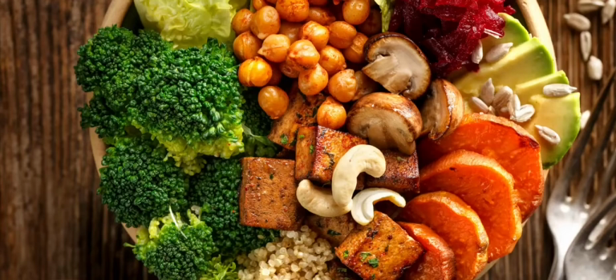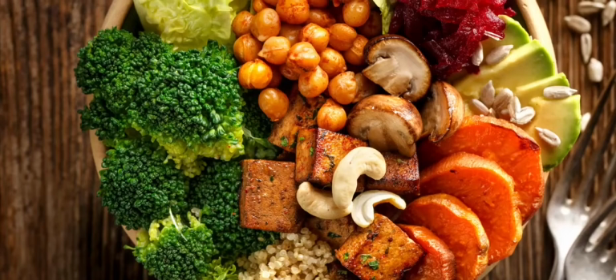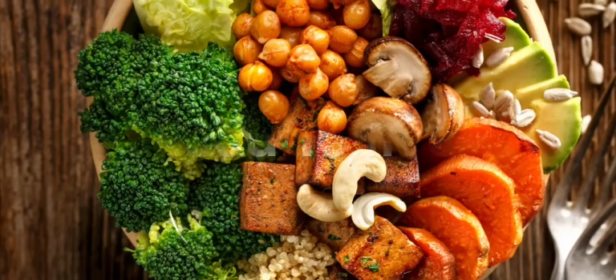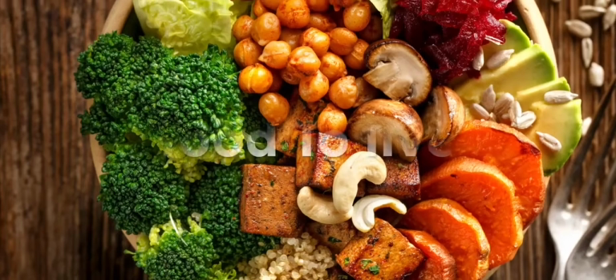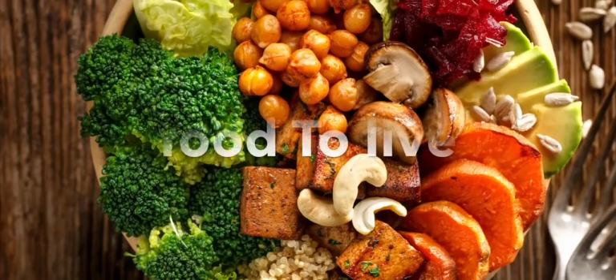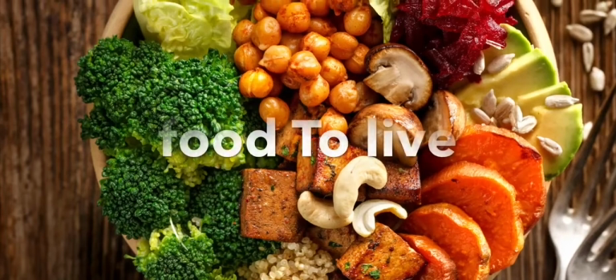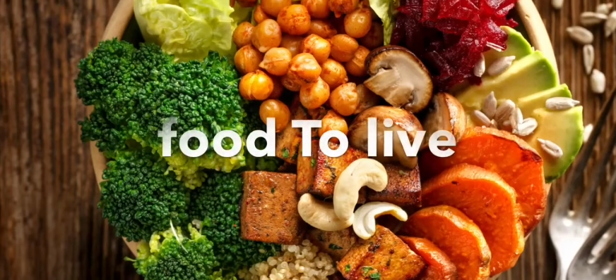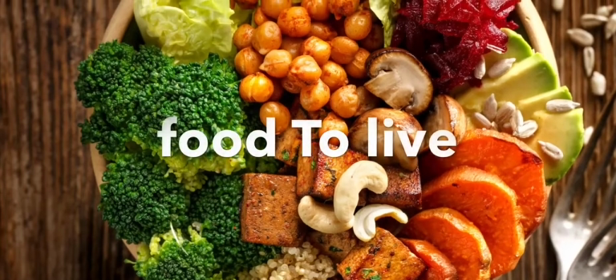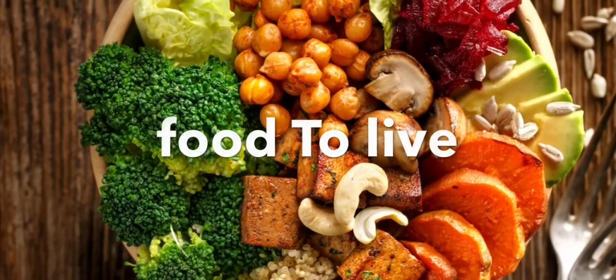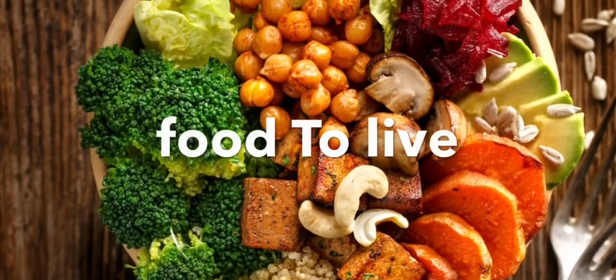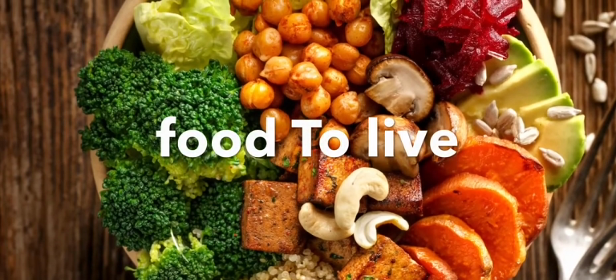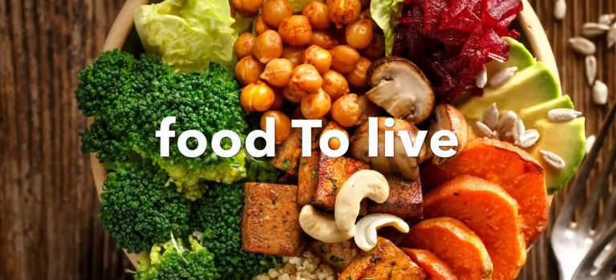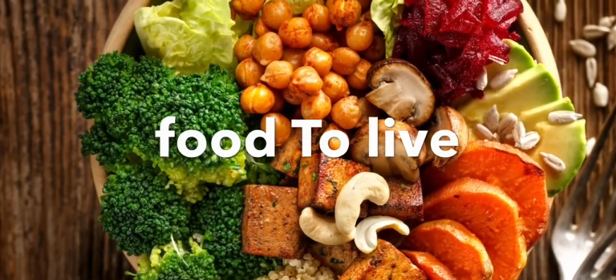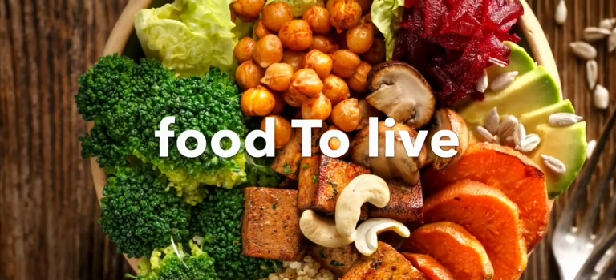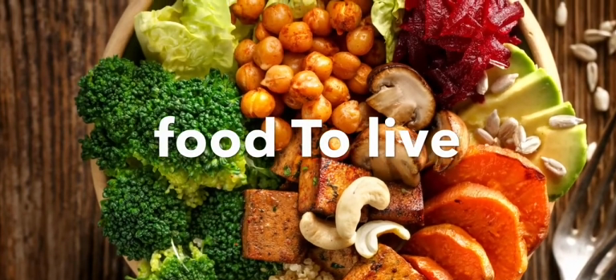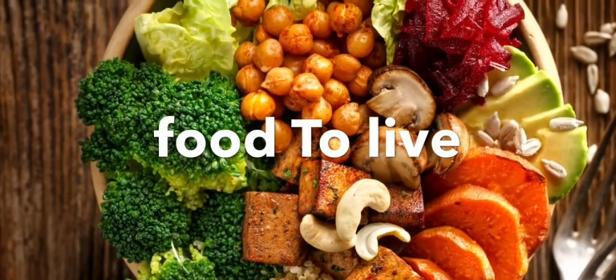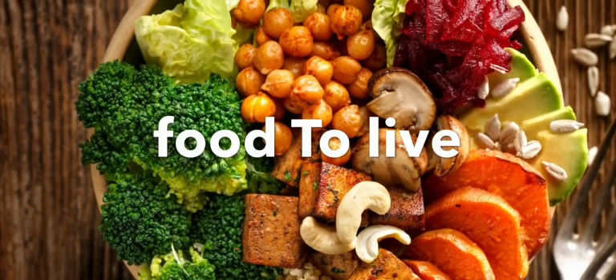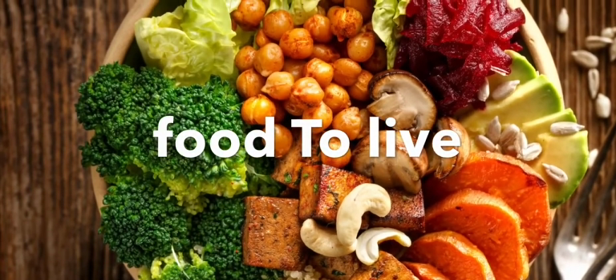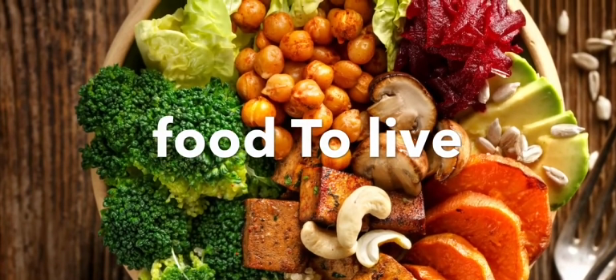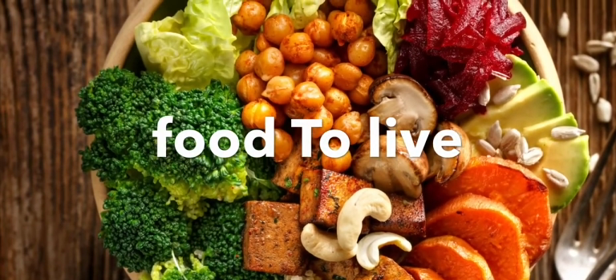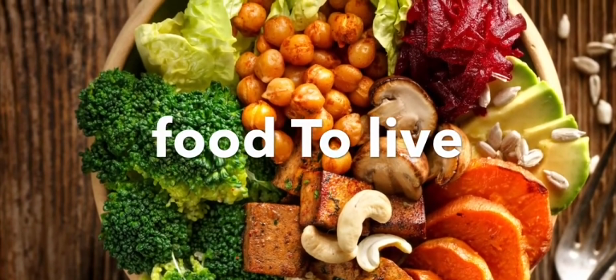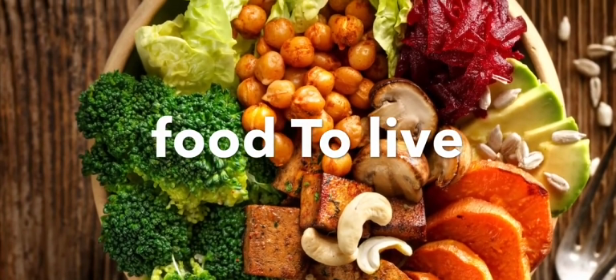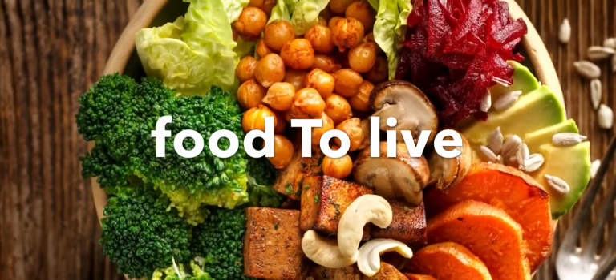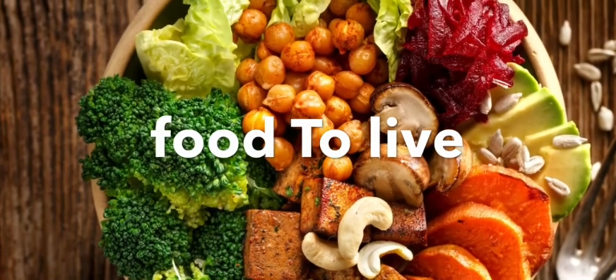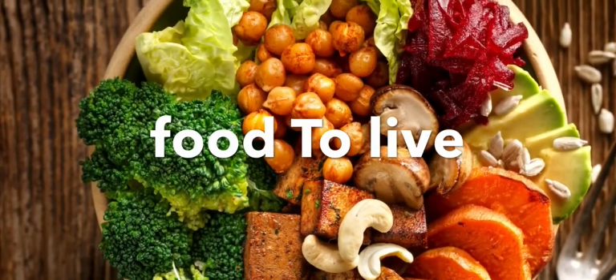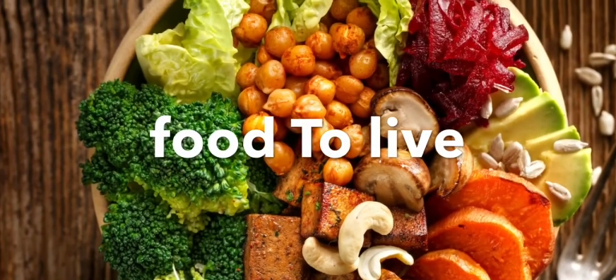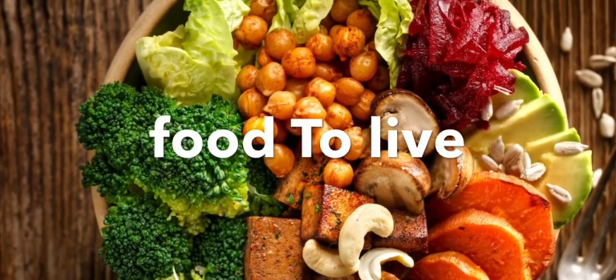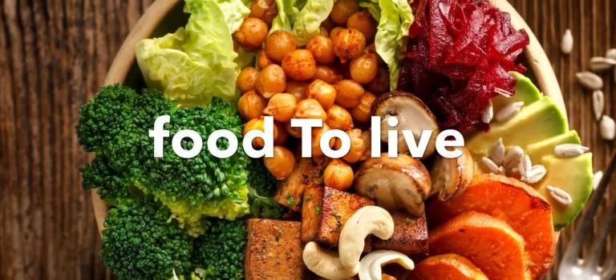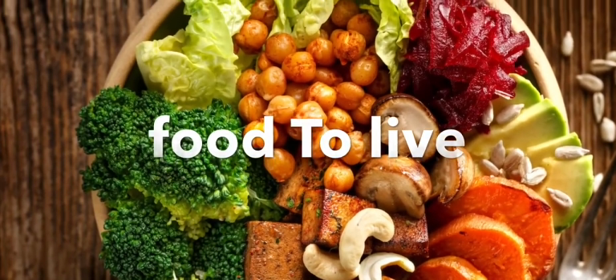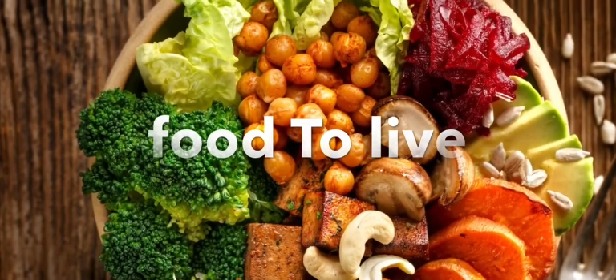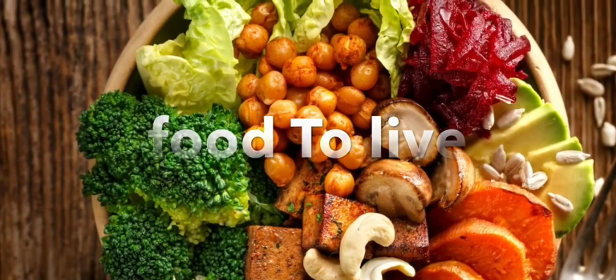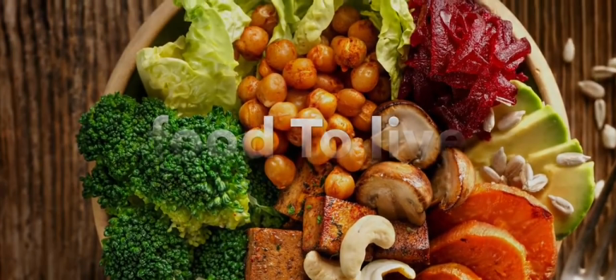Hello friends, welcome to my channel. We will see the recipe of Gobi Manchurian.